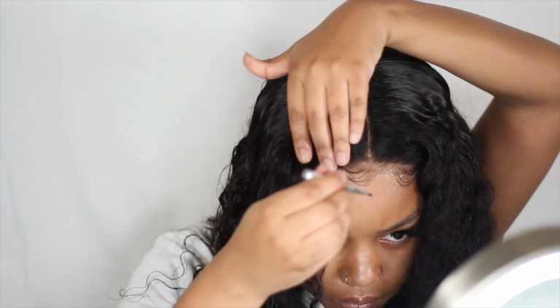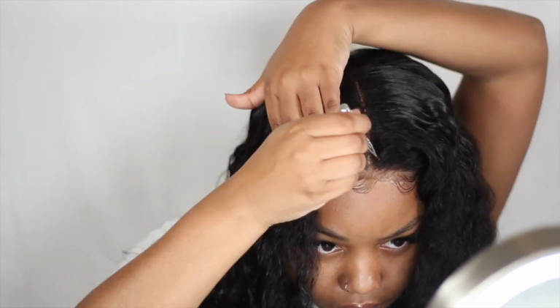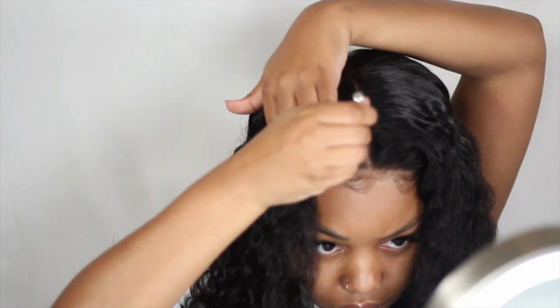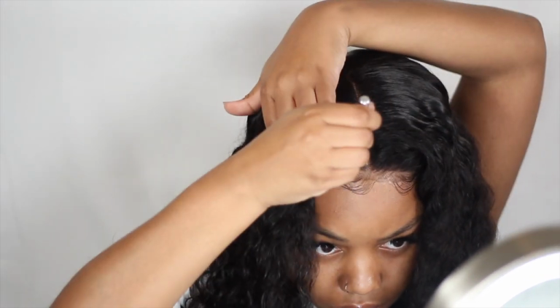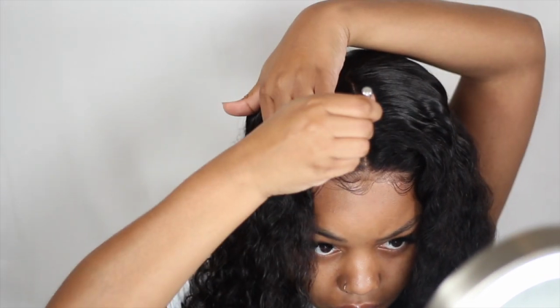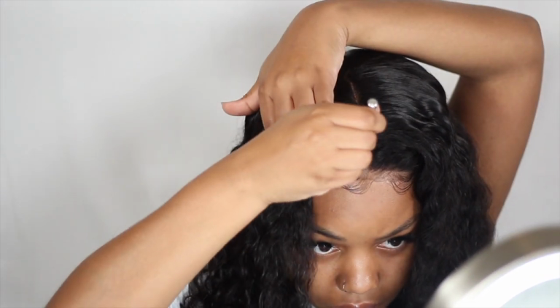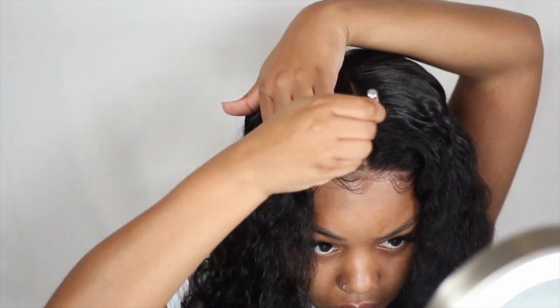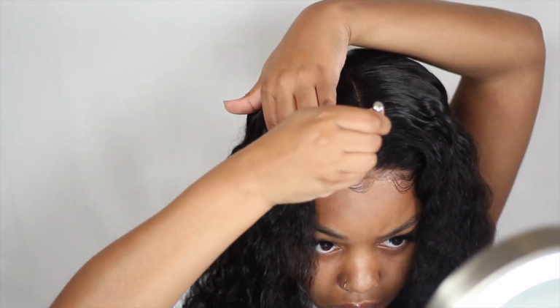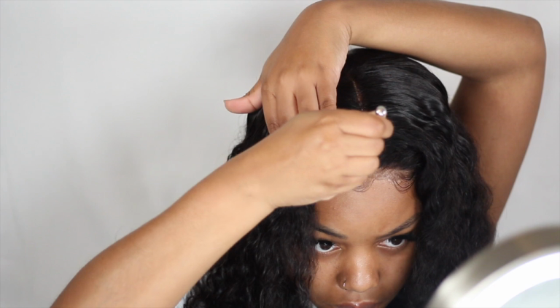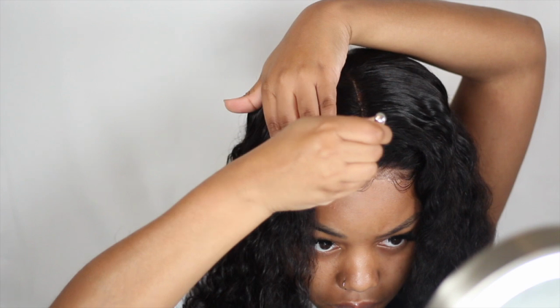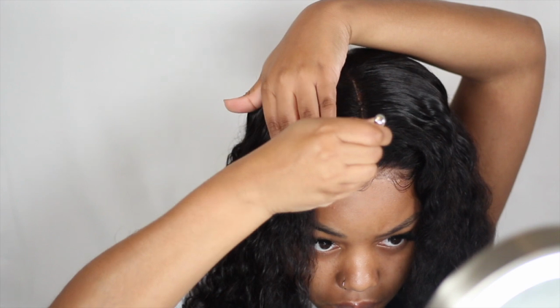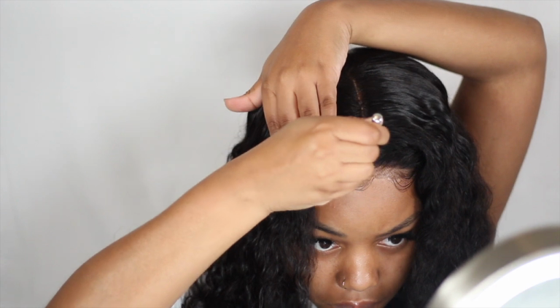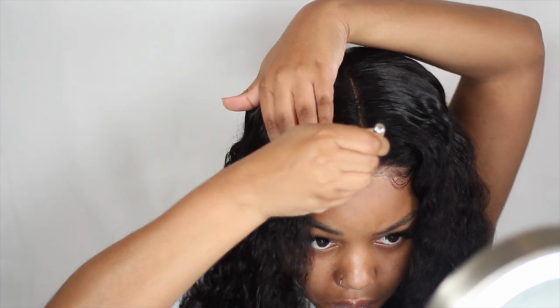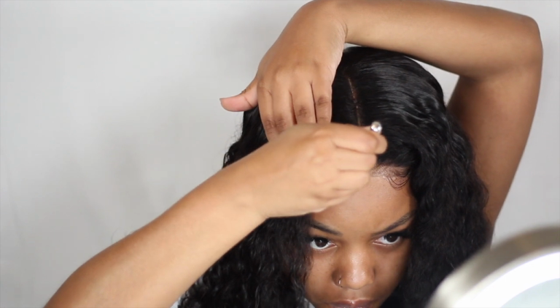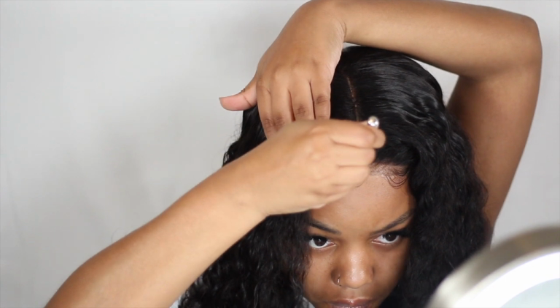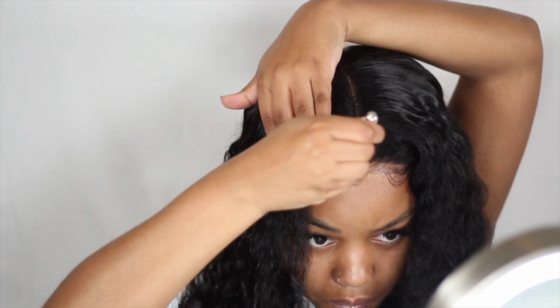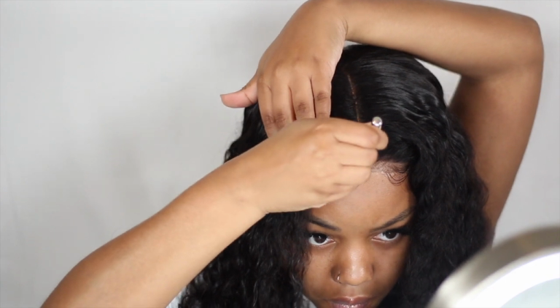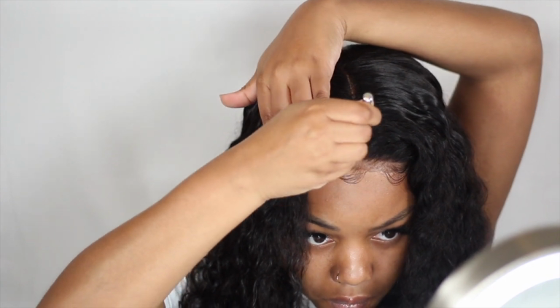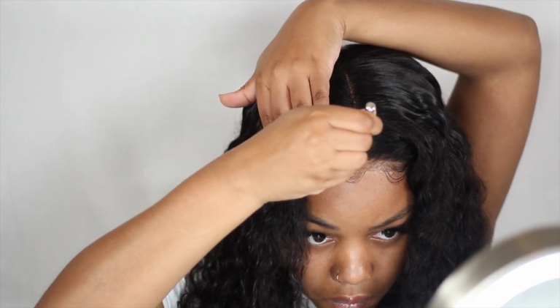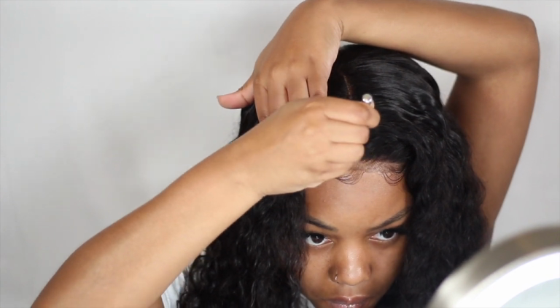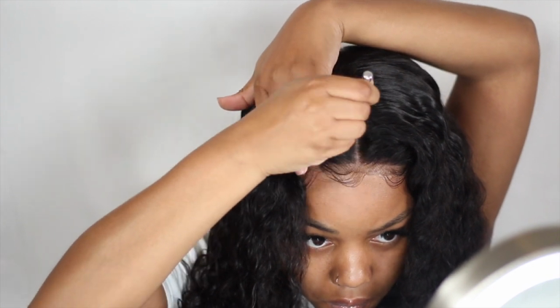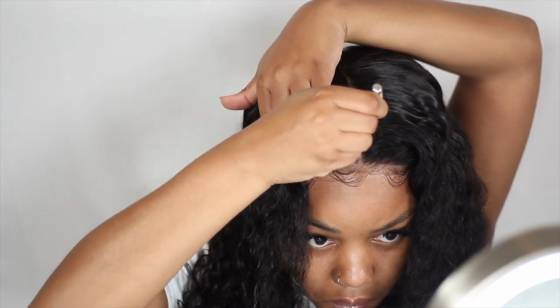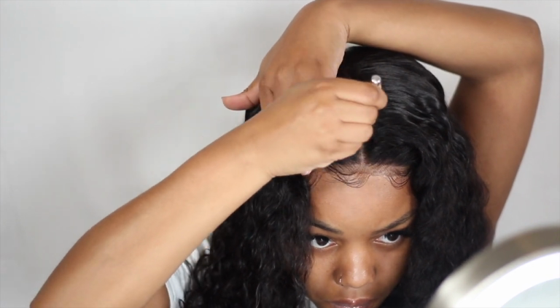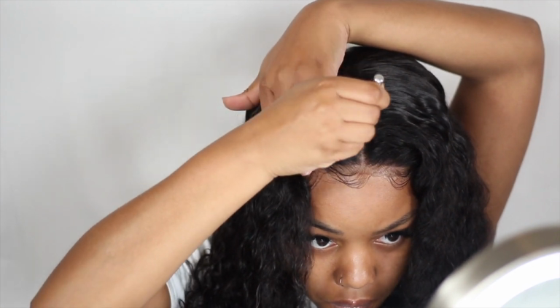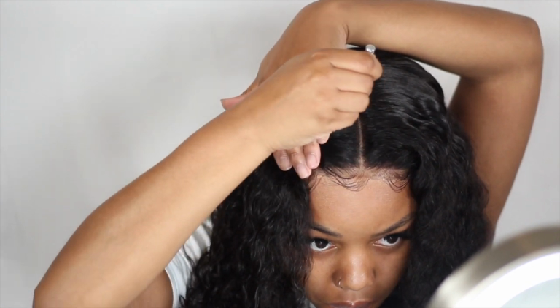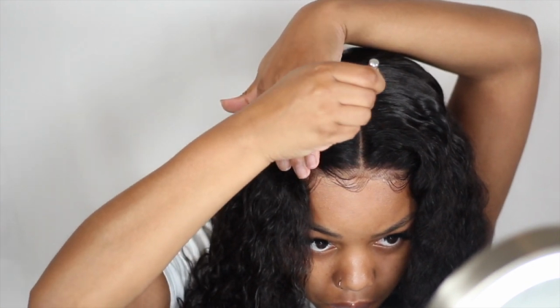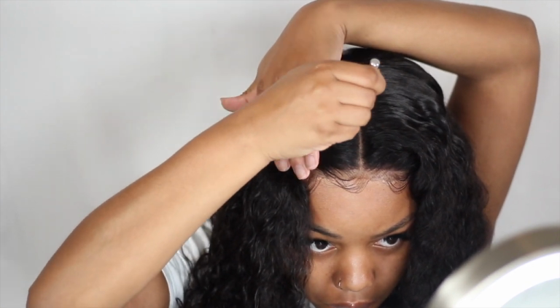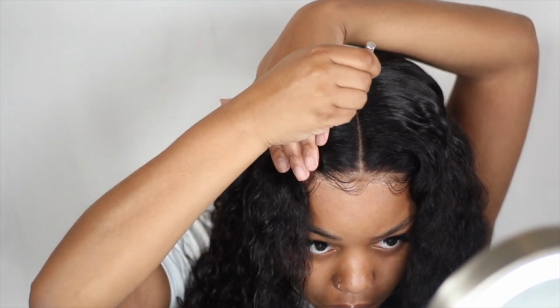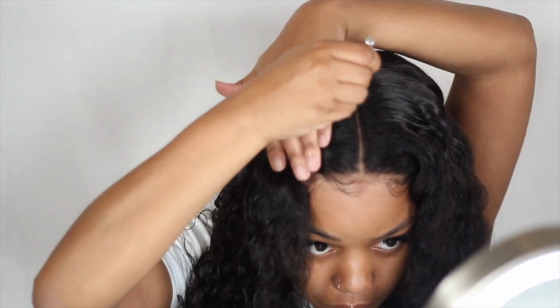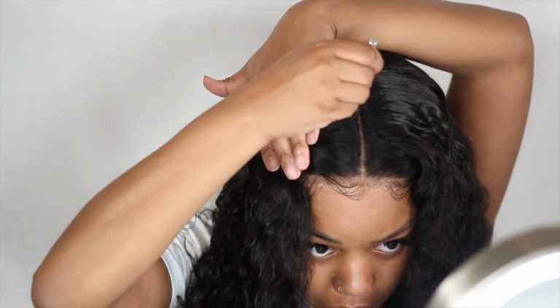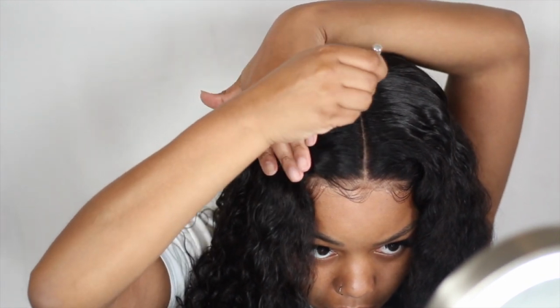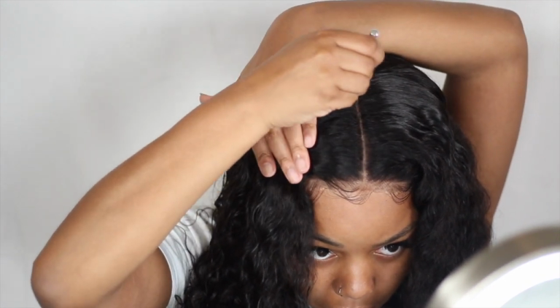Once again, you don't have to do this step — it's really up to you and the look that you're going for.